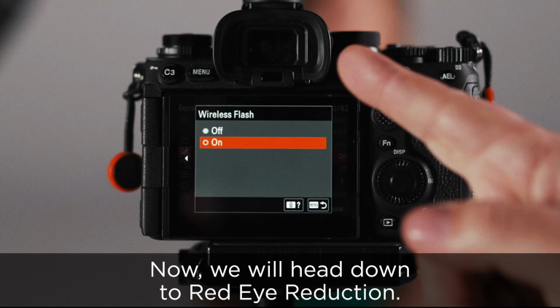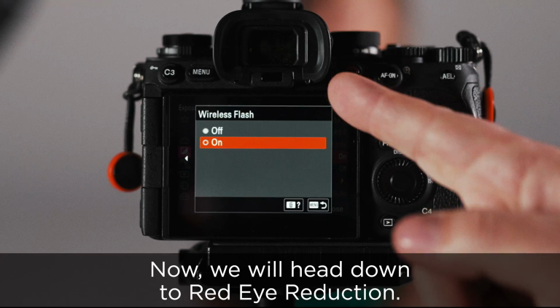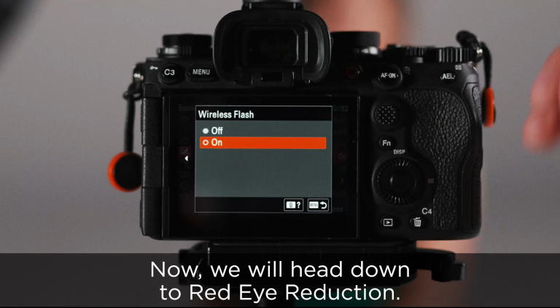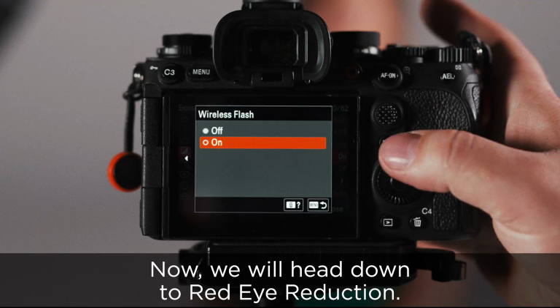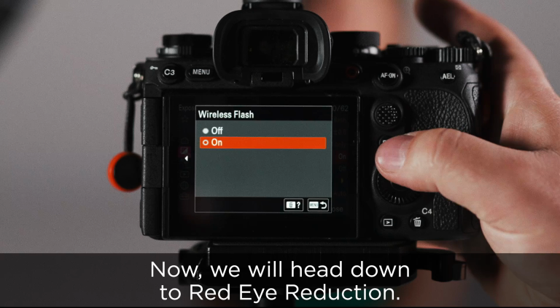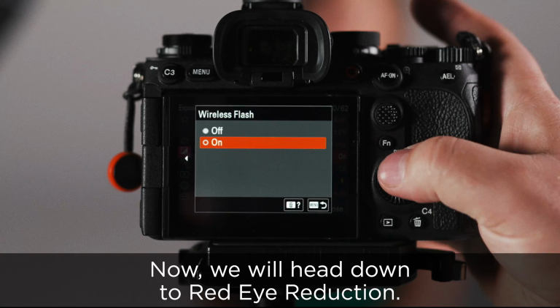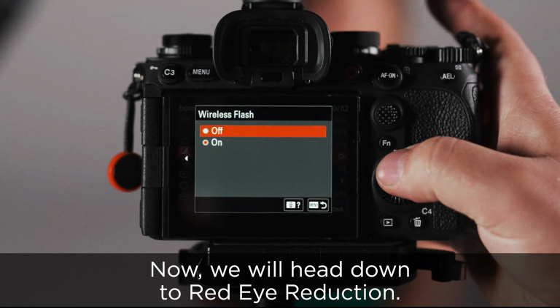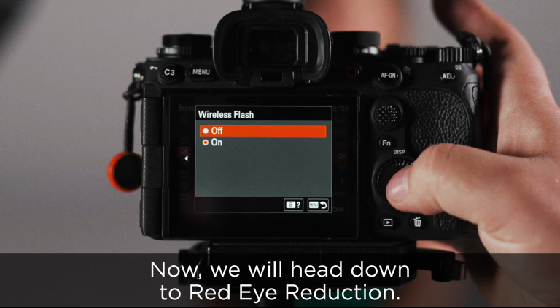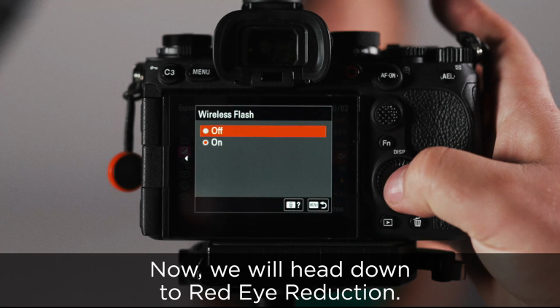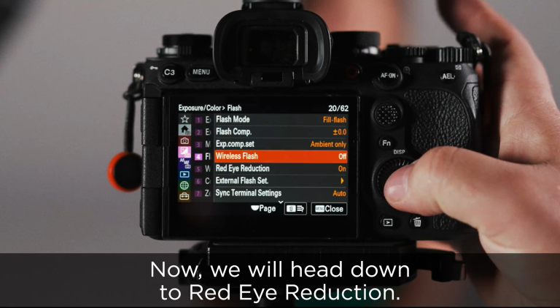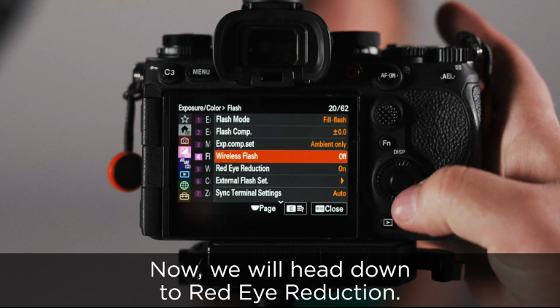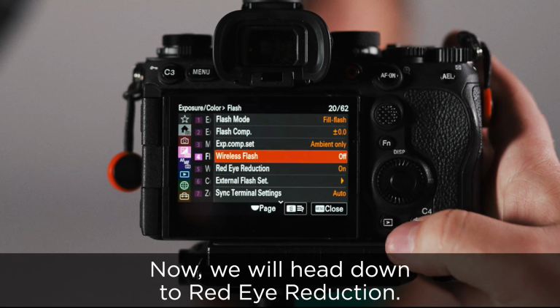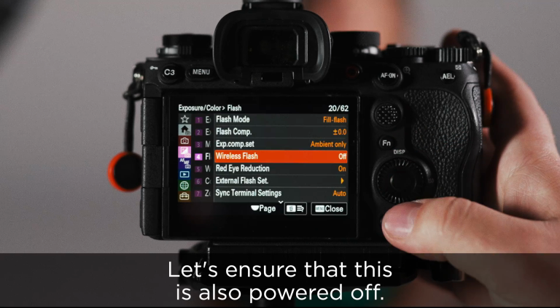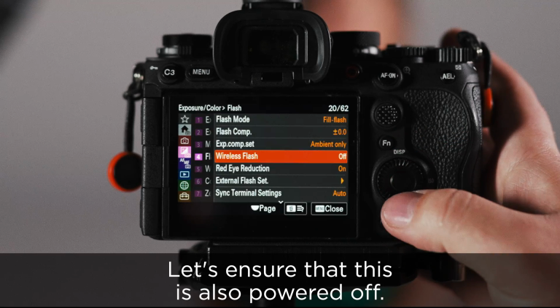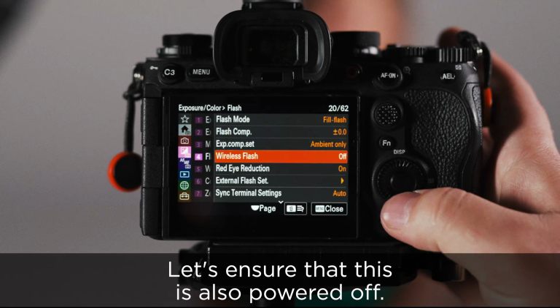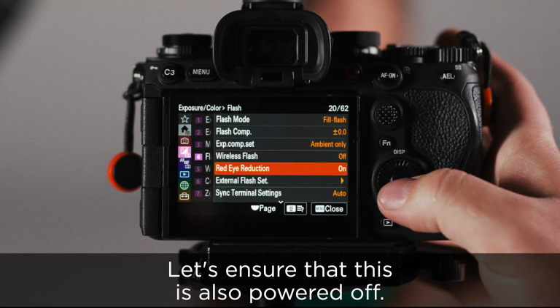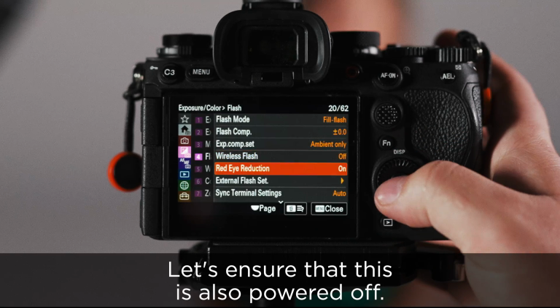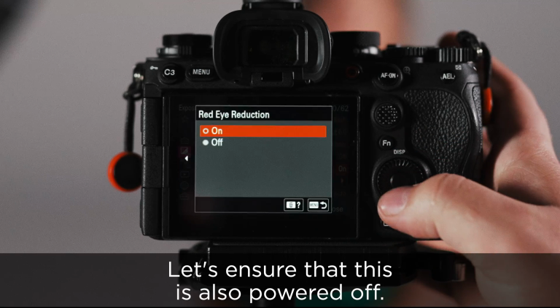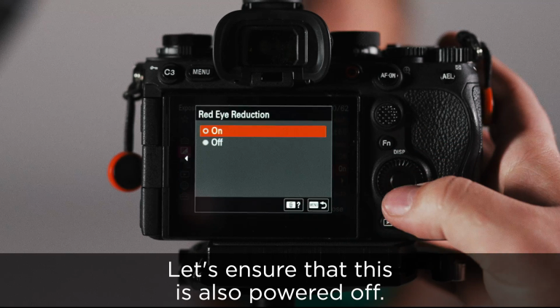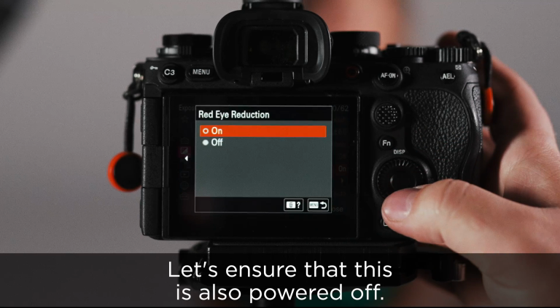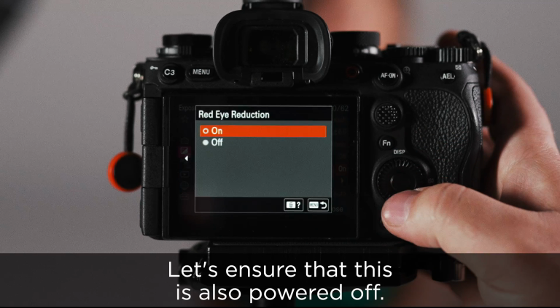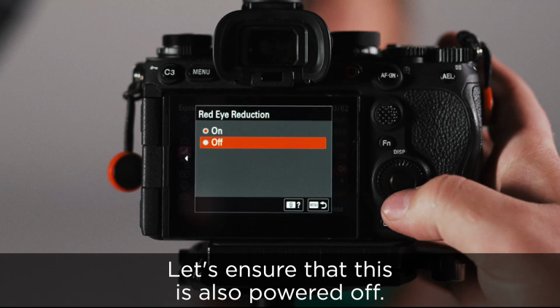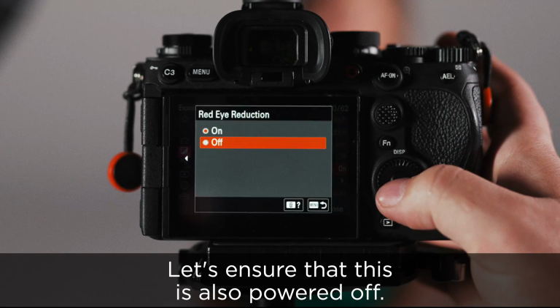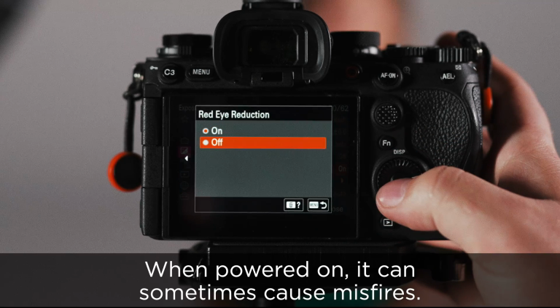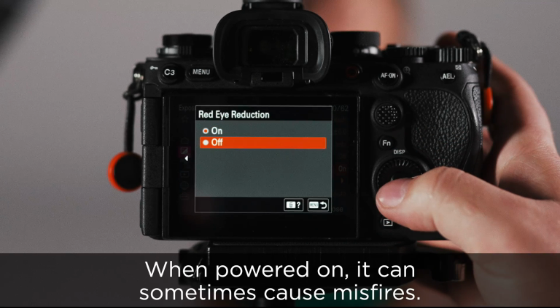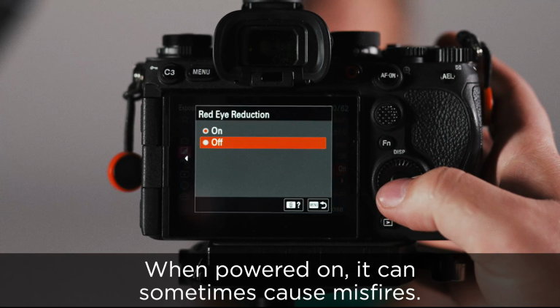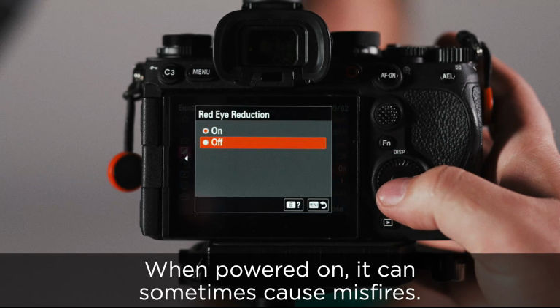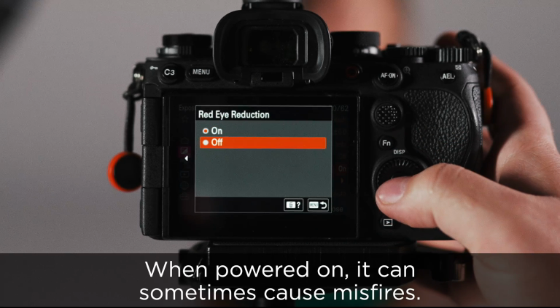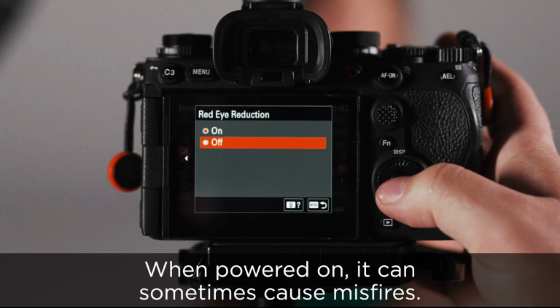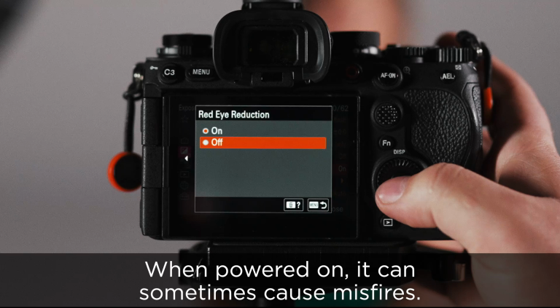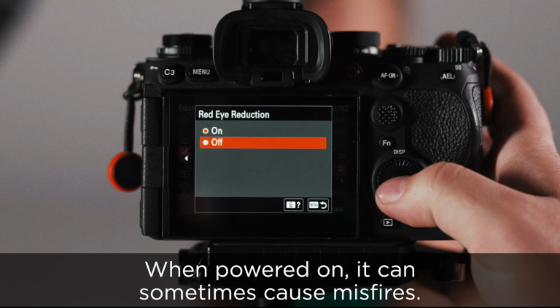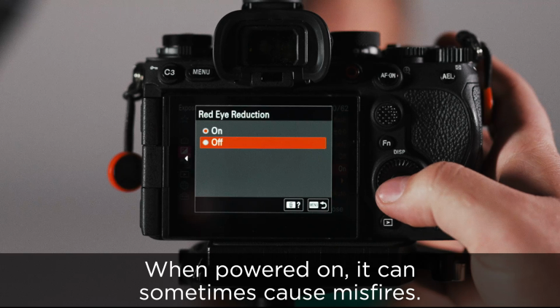We will head down to red eye reduction. Let's ensure that this is also powered off. When powered on, it can sometimes cause misfires.